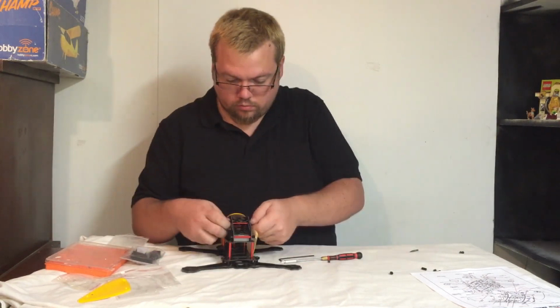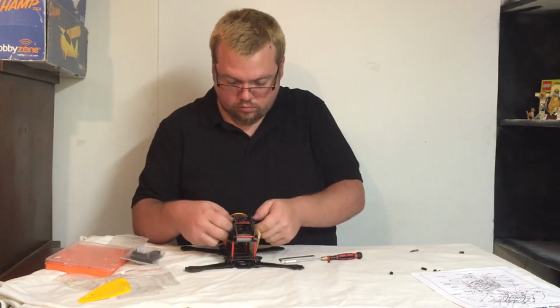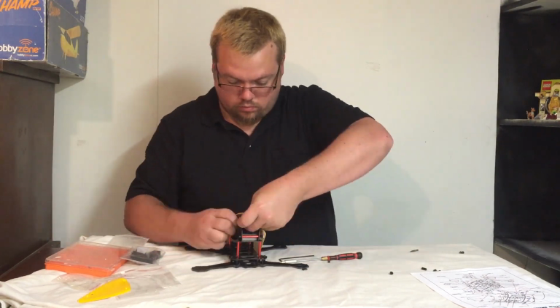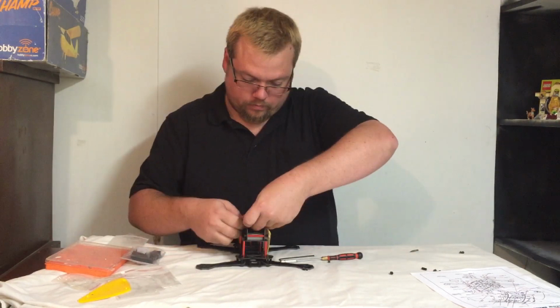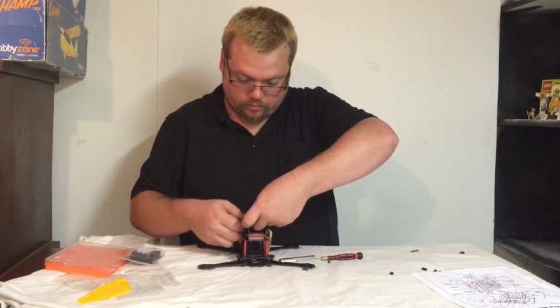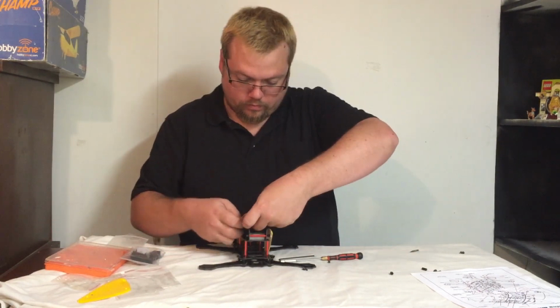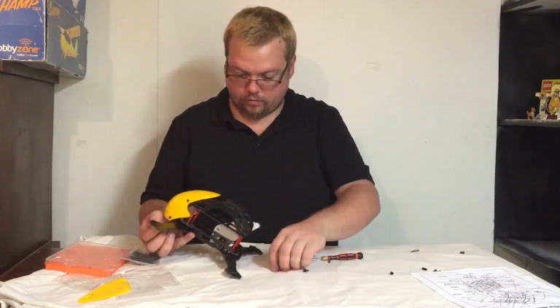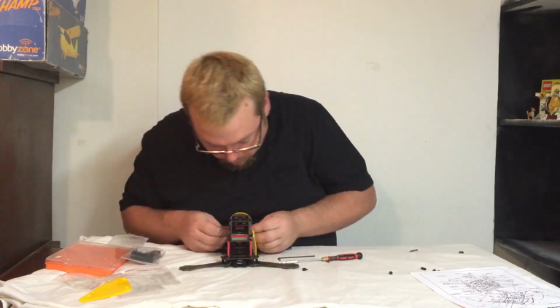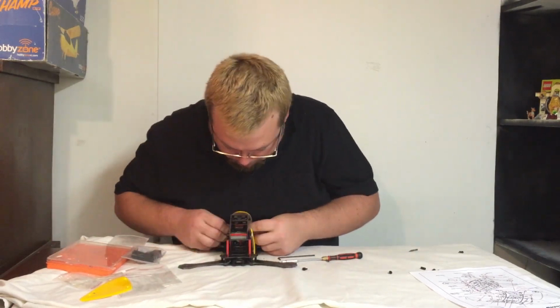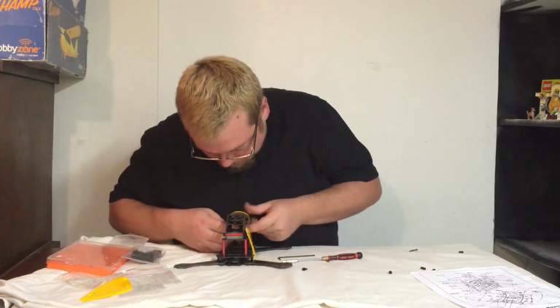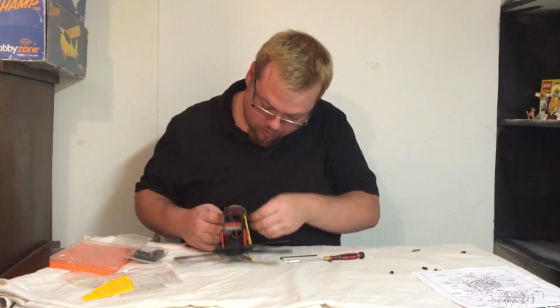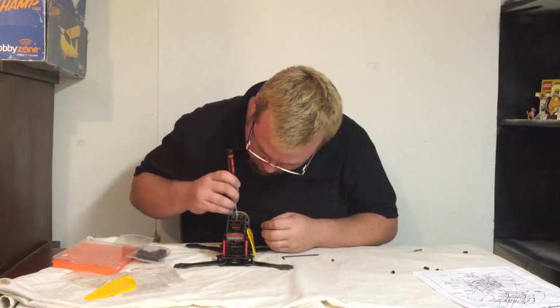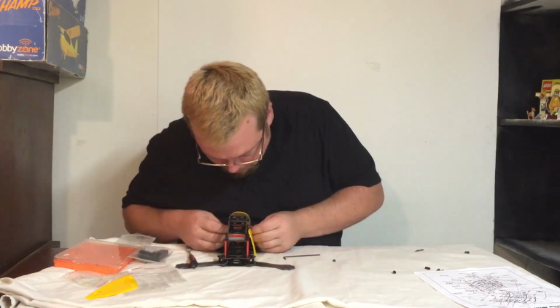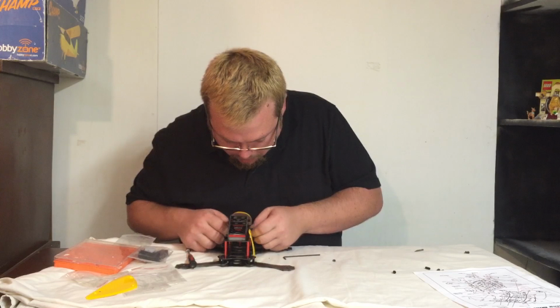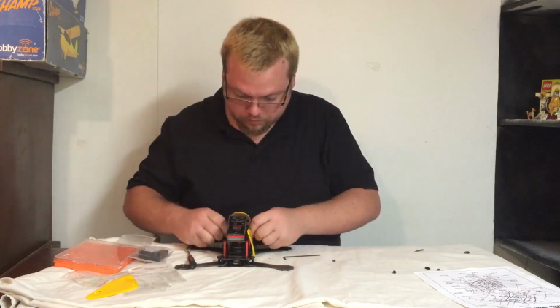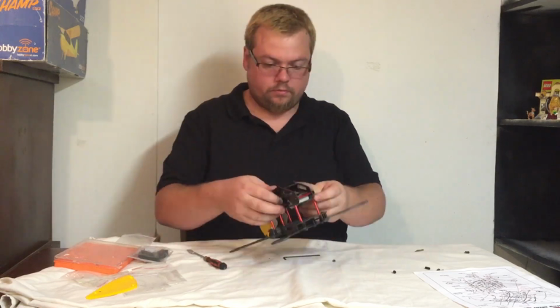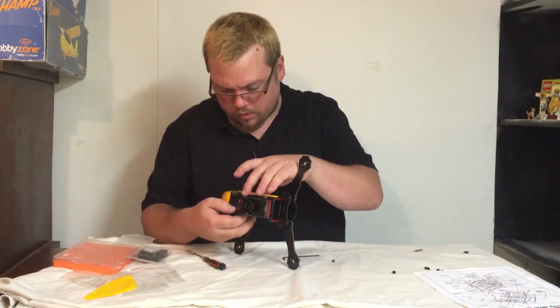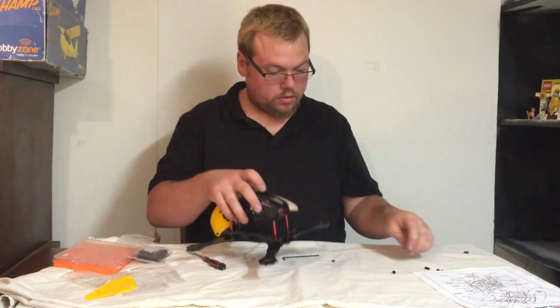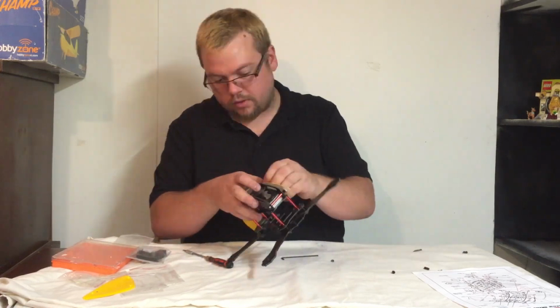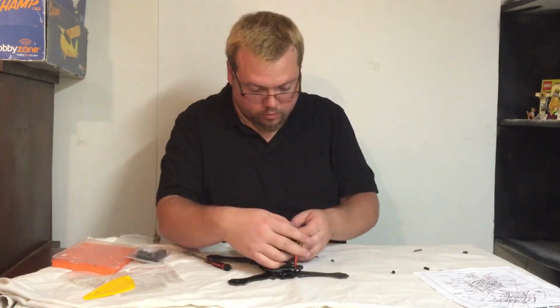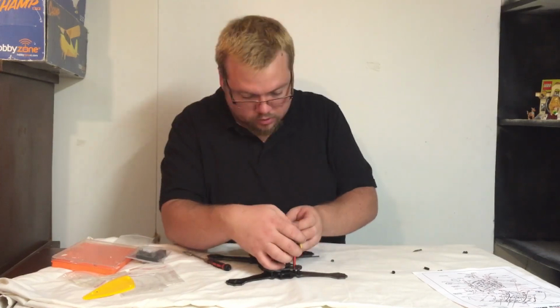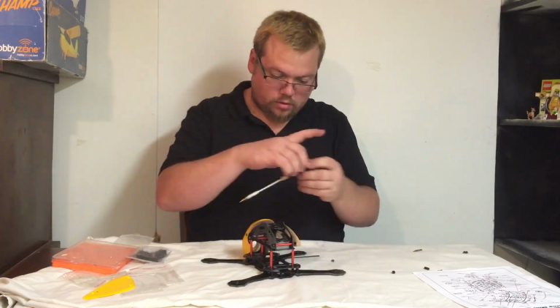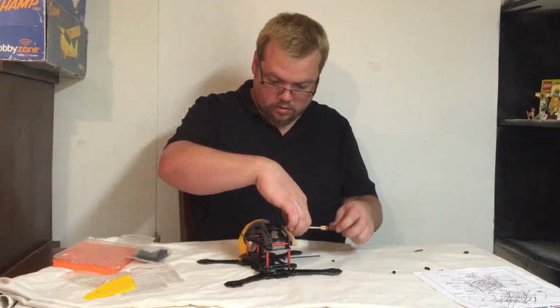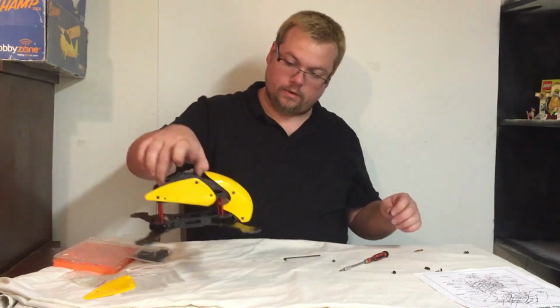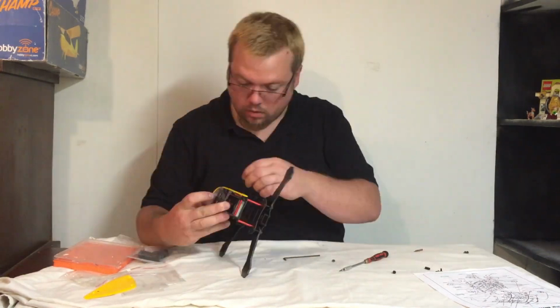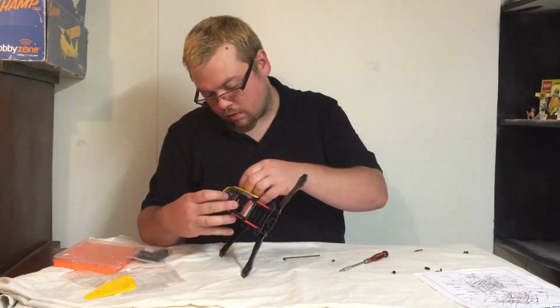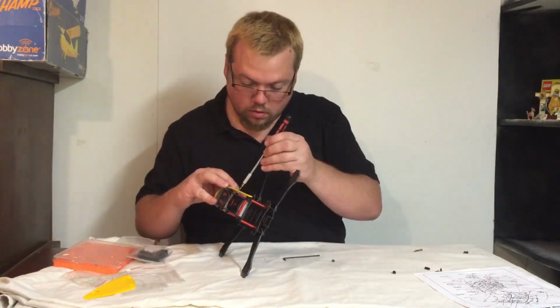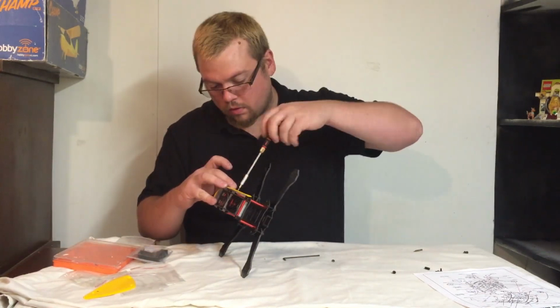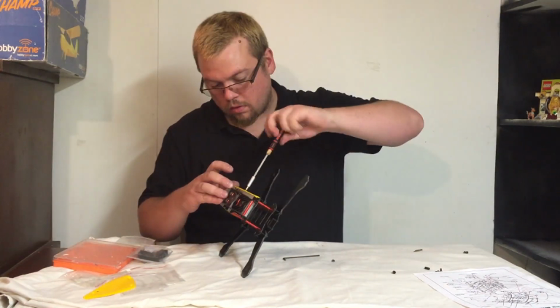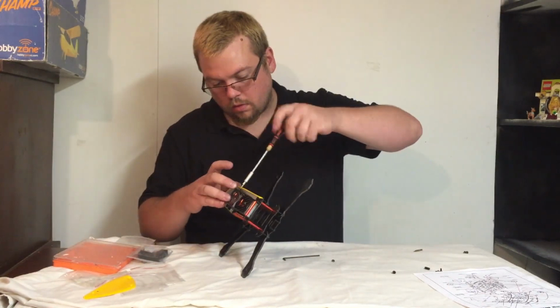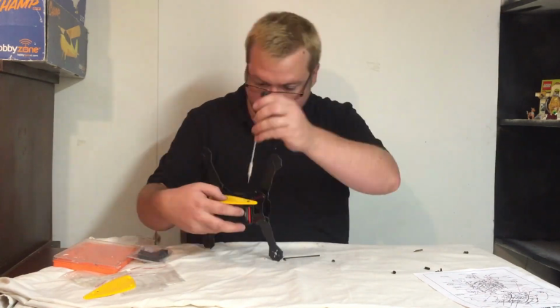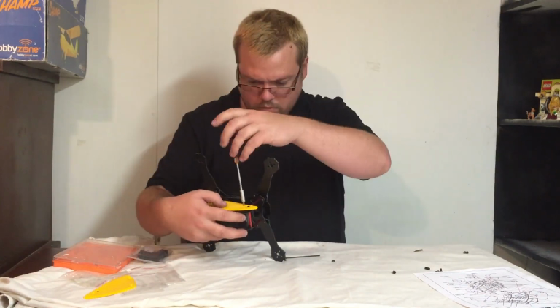Now we're putting the canopy frame onto the main body and attaching the canopy. It's starting to really come together — putting it on the side panels.